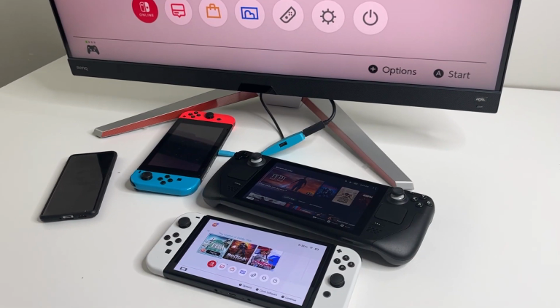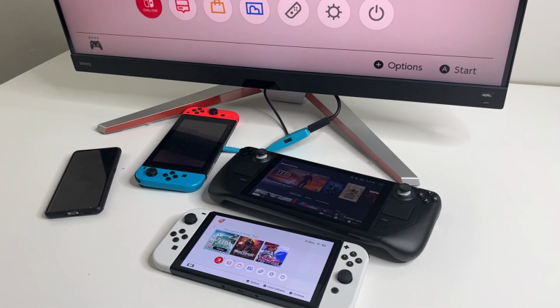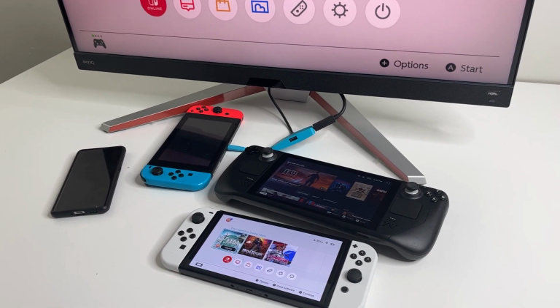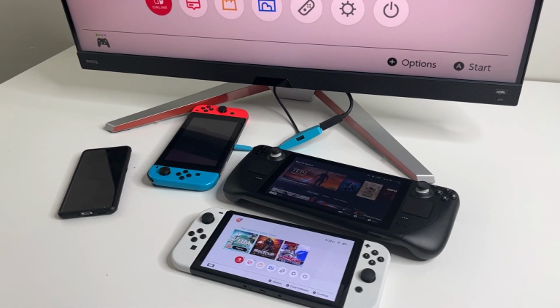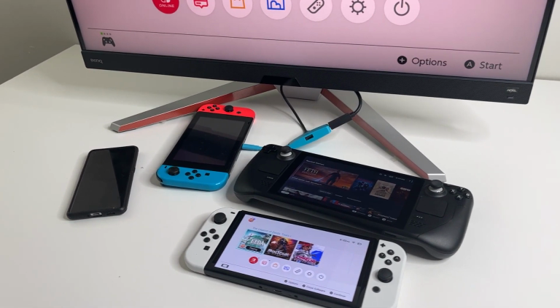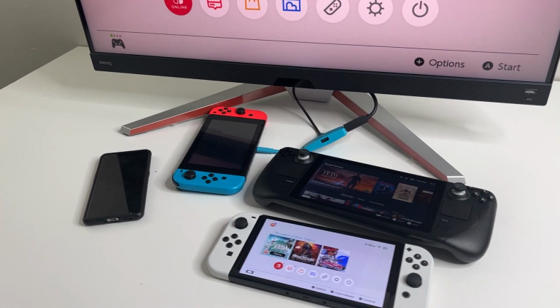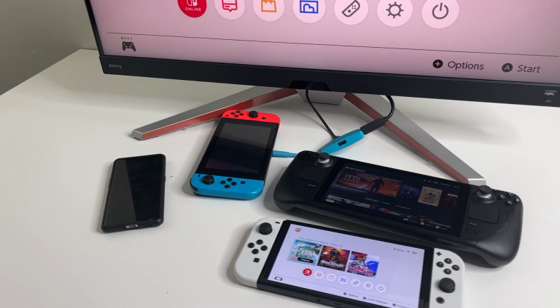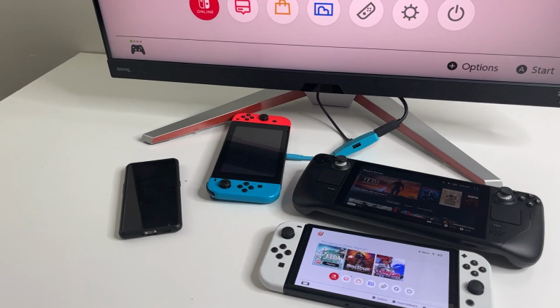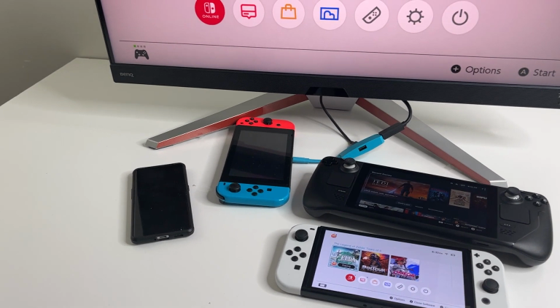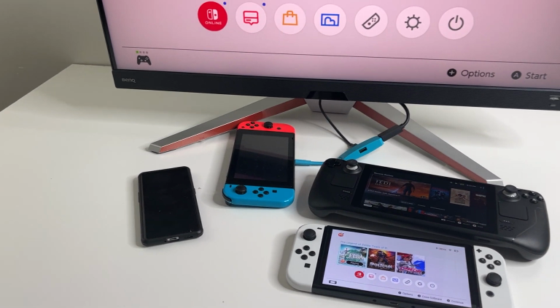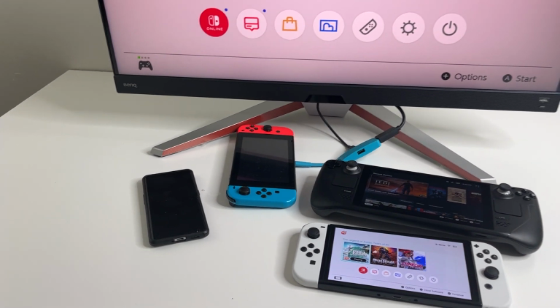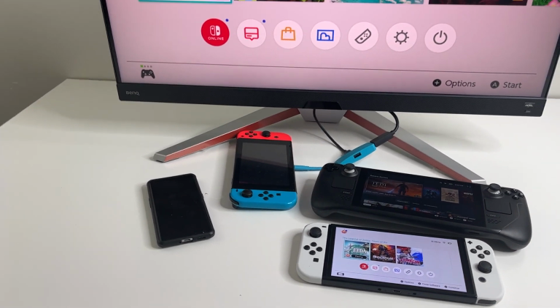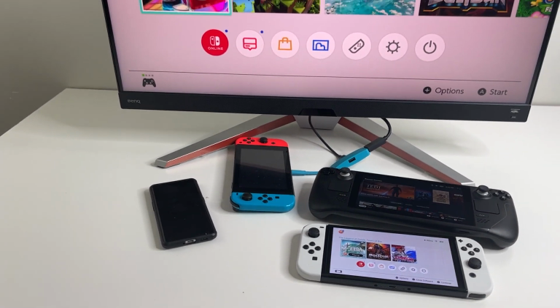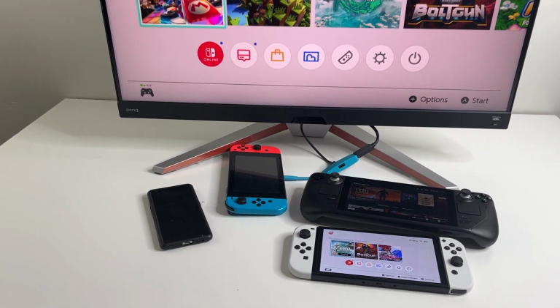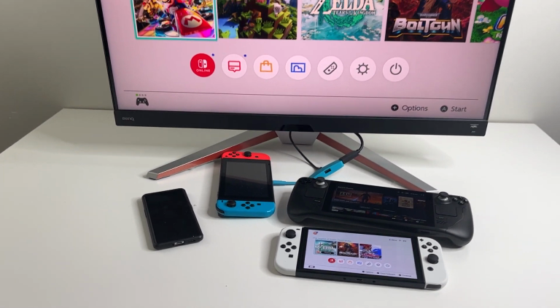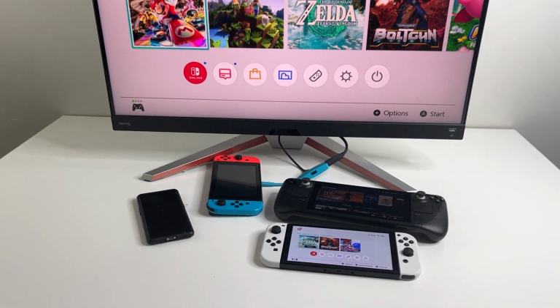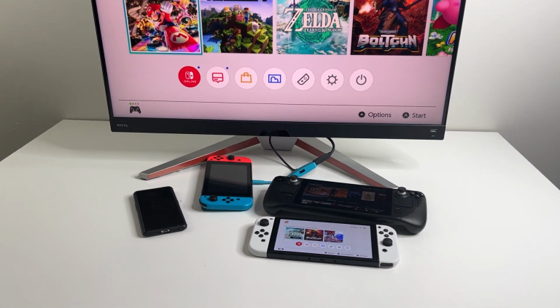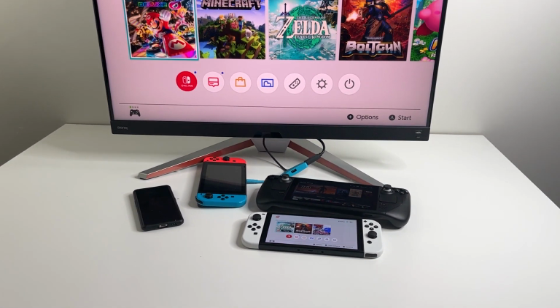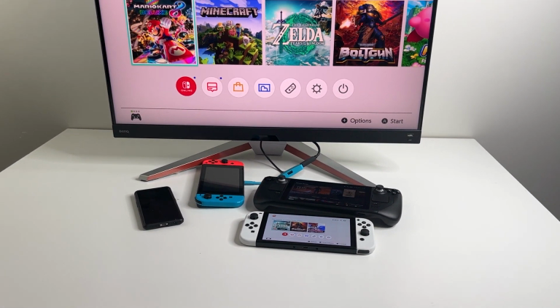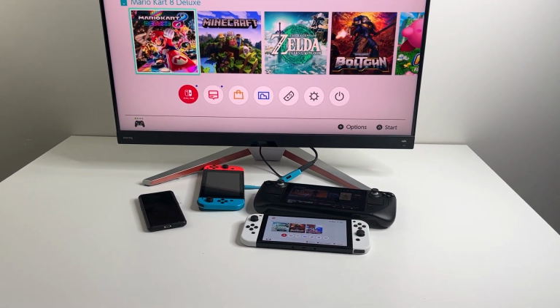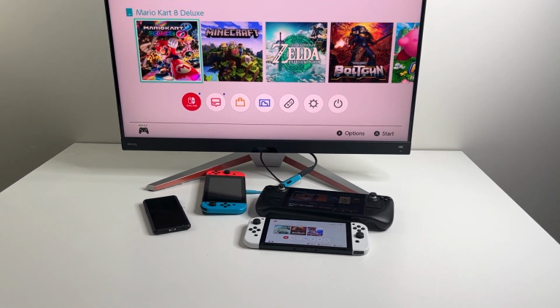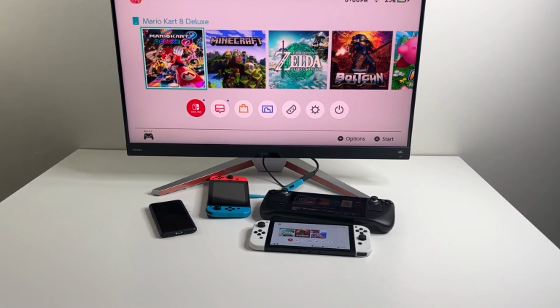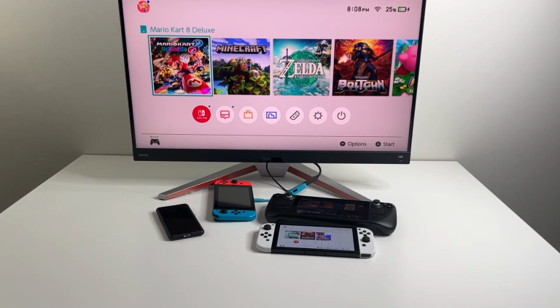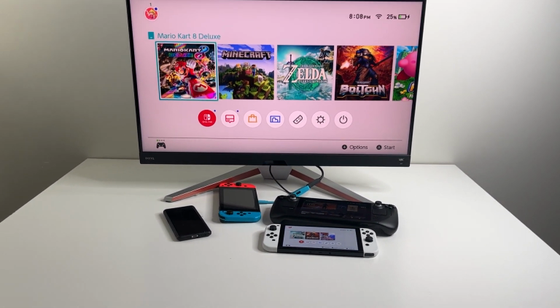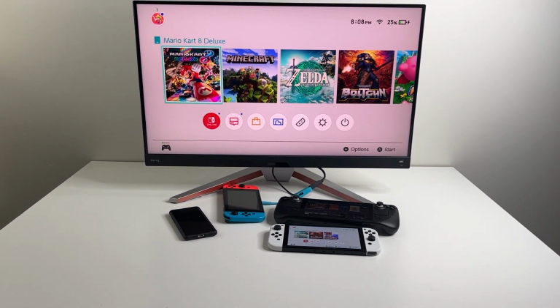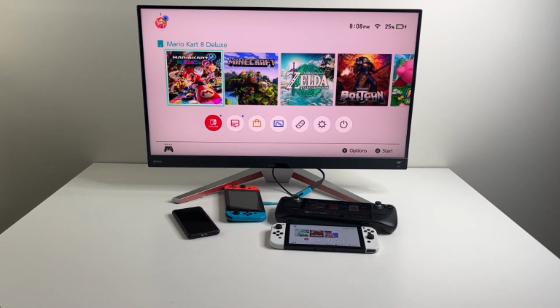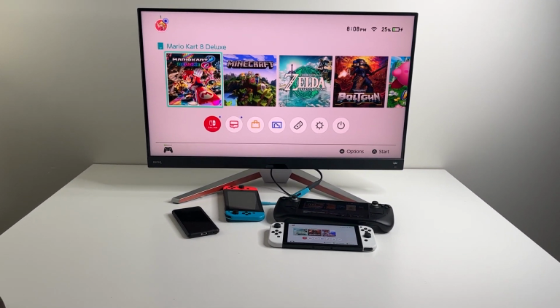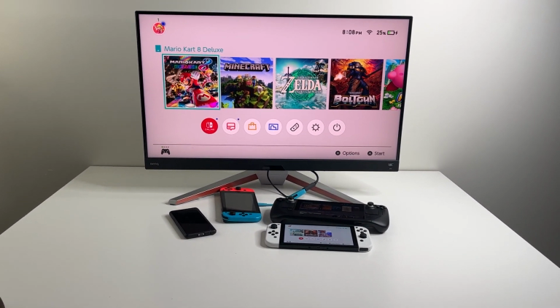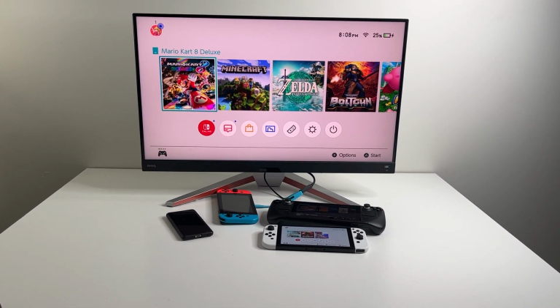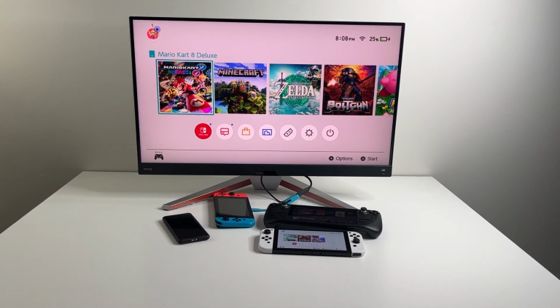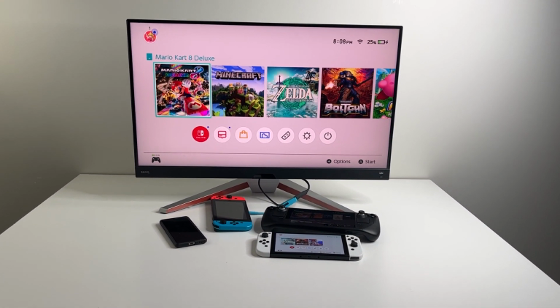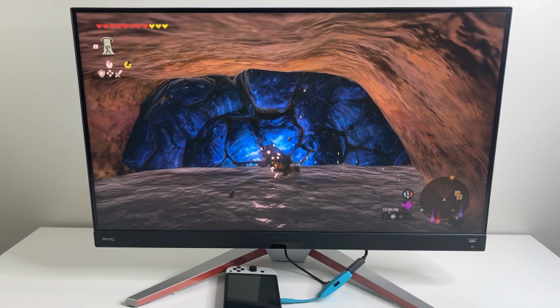Use it for your Switch OLED, the standard Nintendo Switch, your mobile phone, Steam Deck, or laptop.